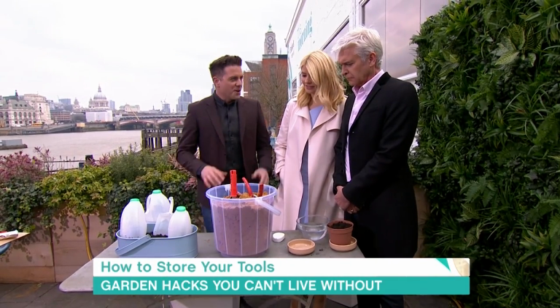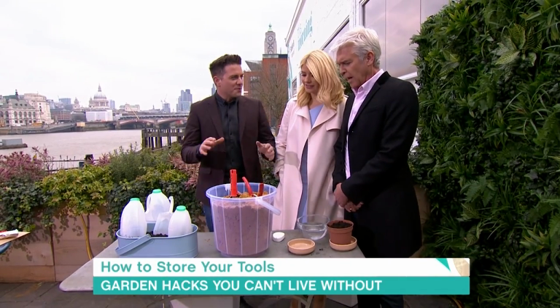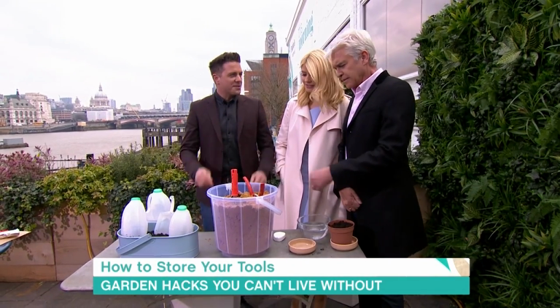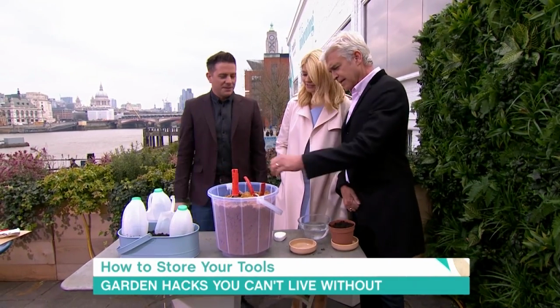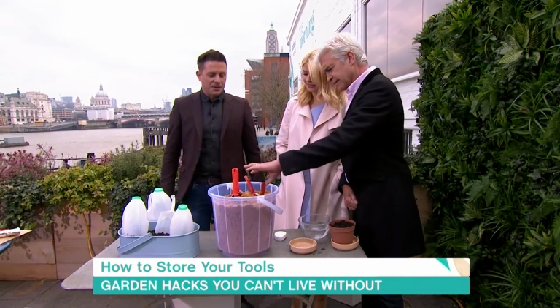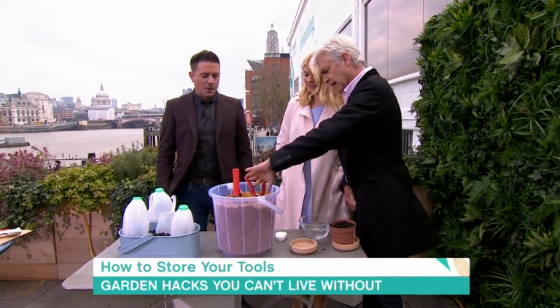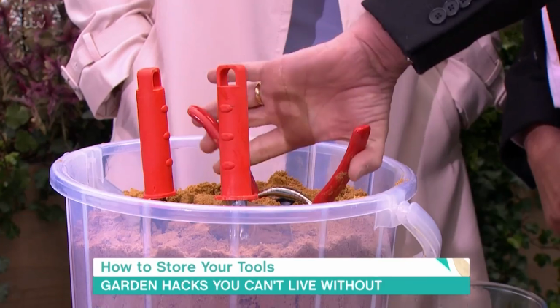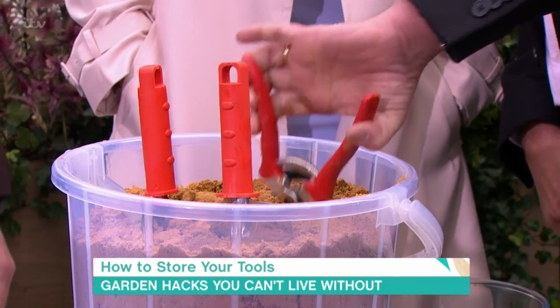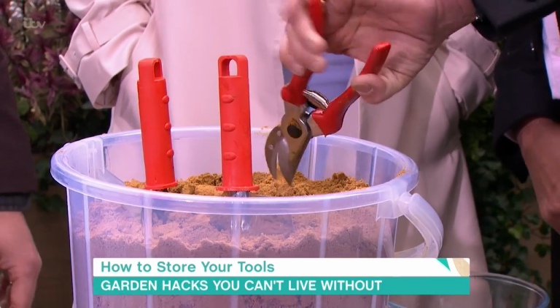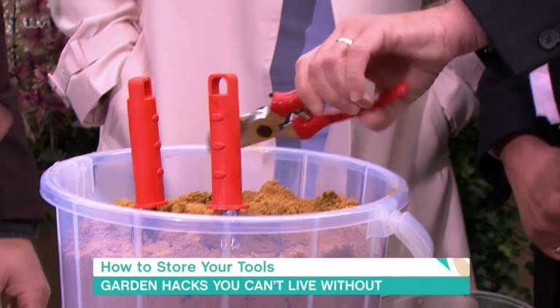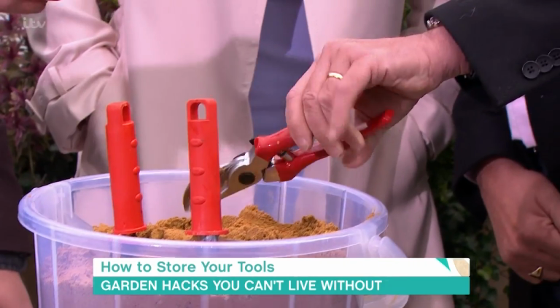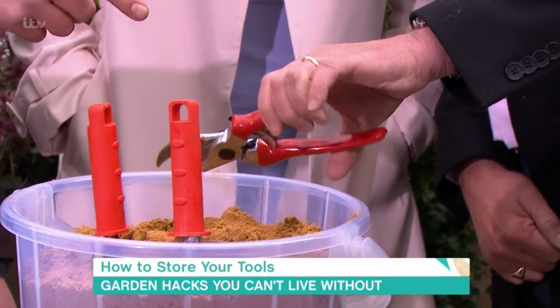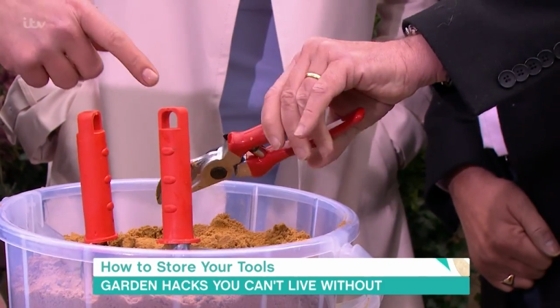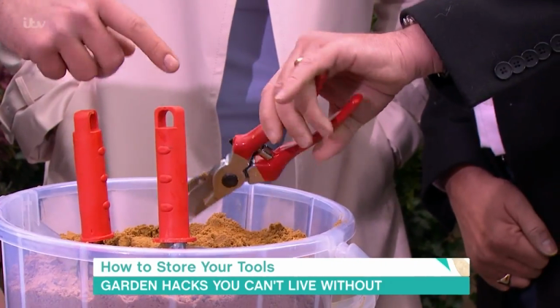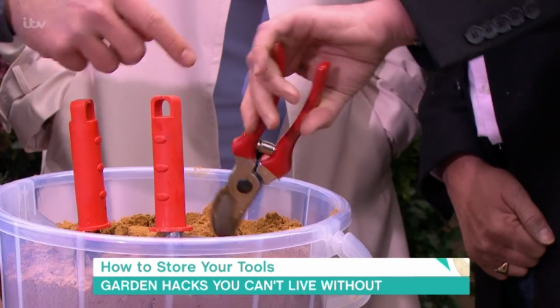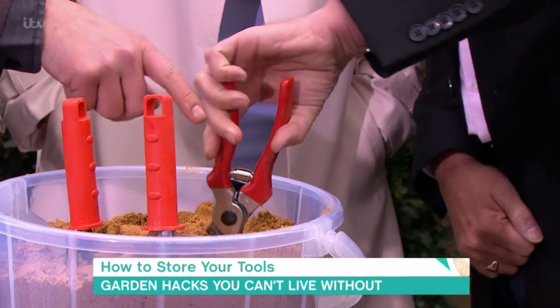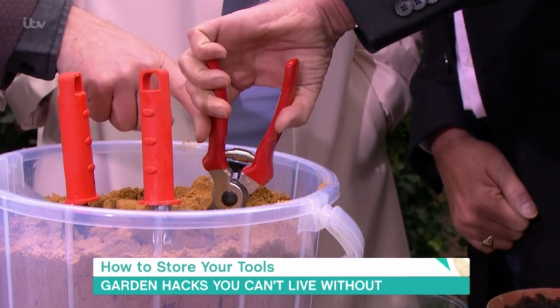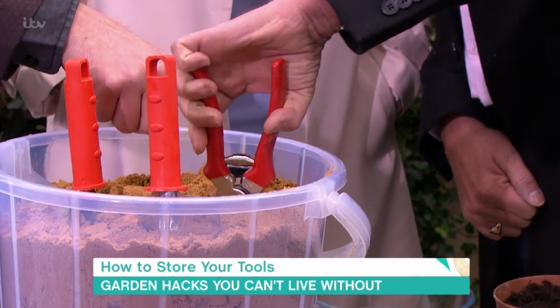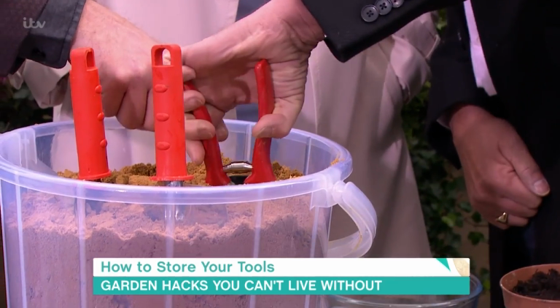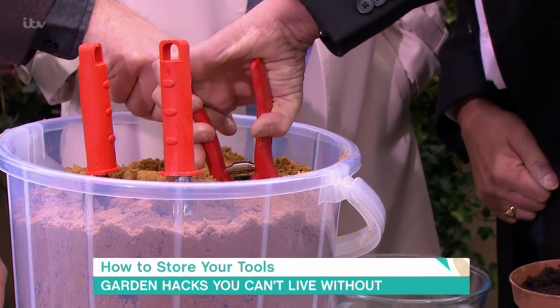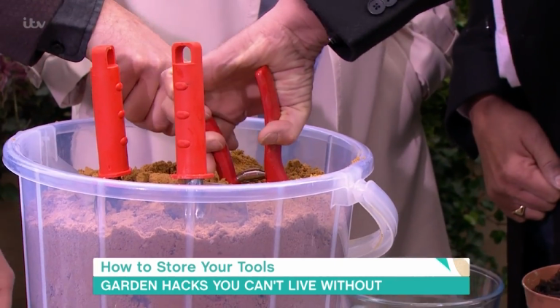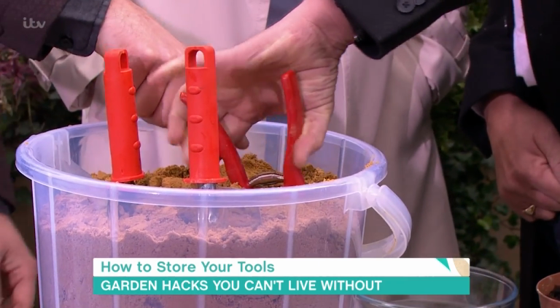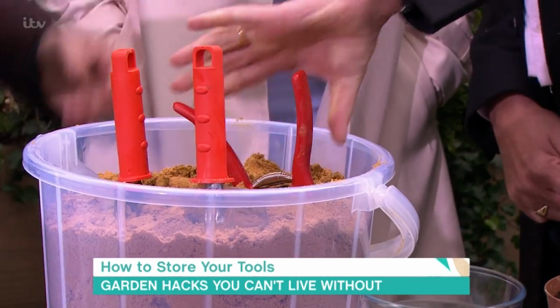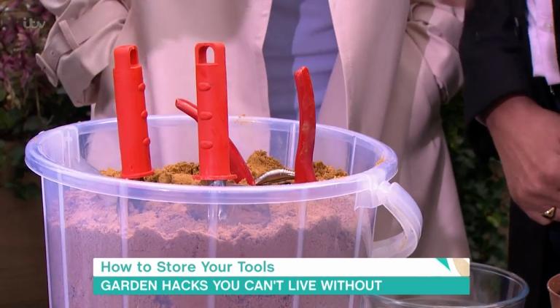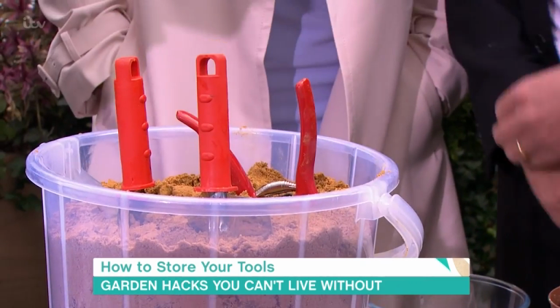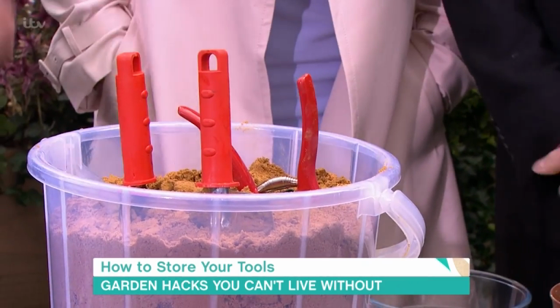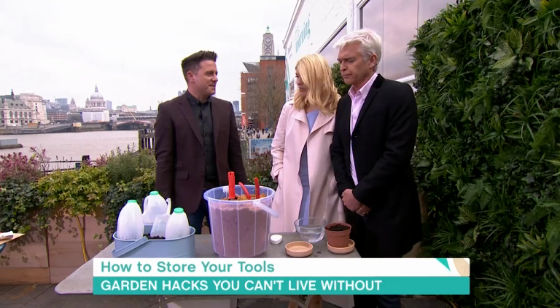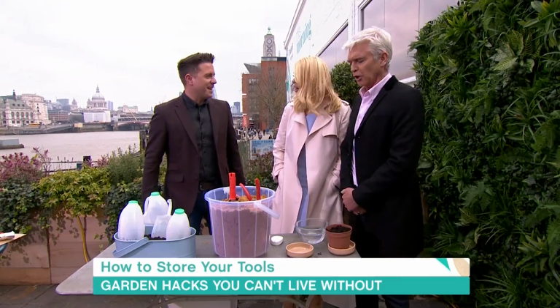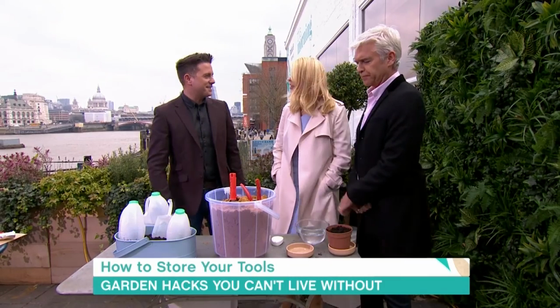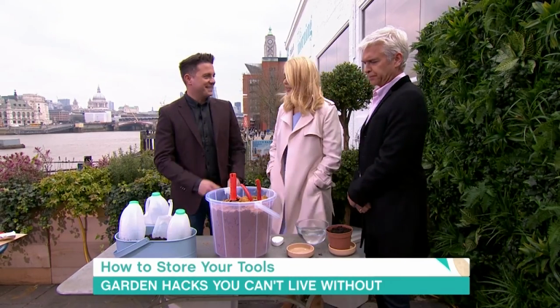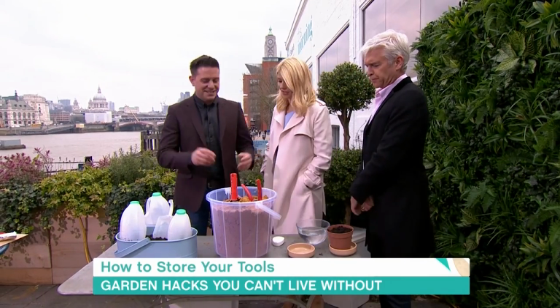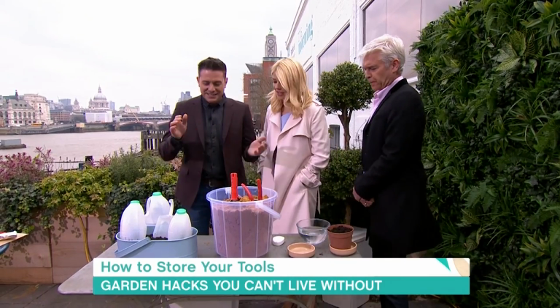No more rust. And it doesn't get into the gubbins of your secateurs? You just have to make sure you don't put it below the point where the working mechanism is. Okay, yes.